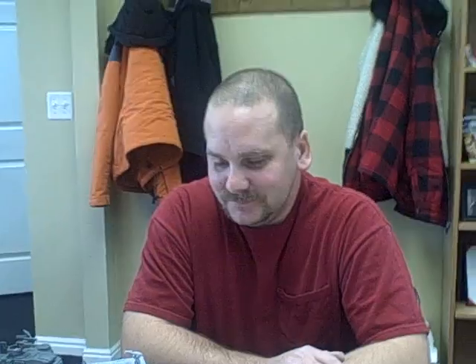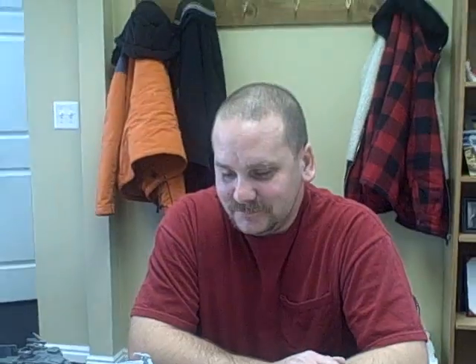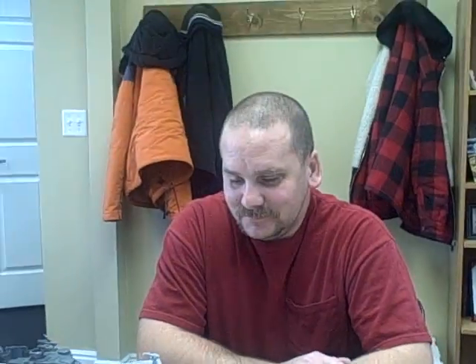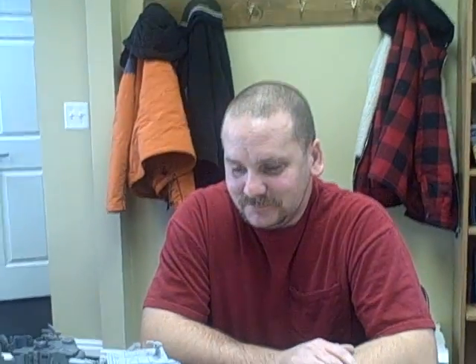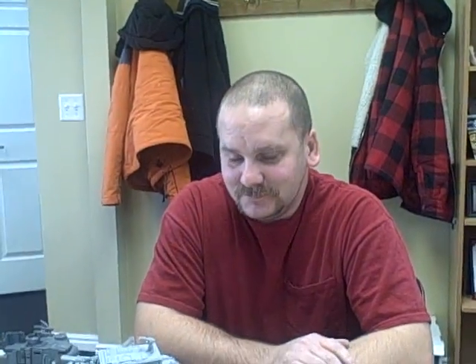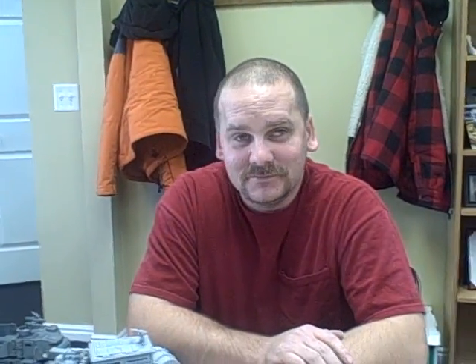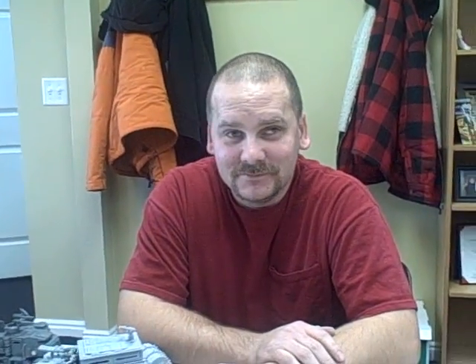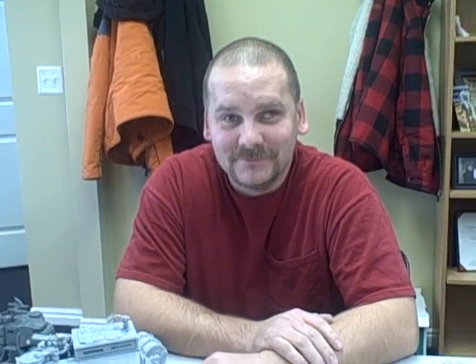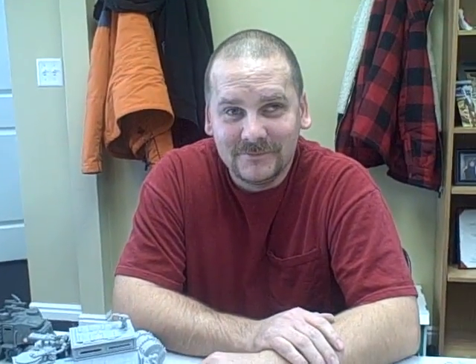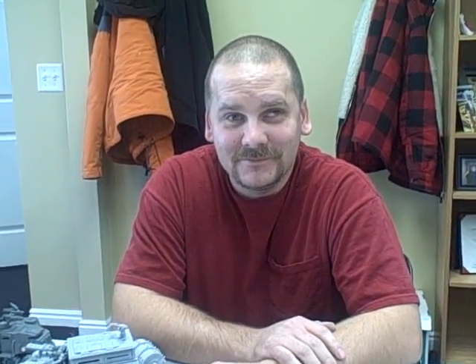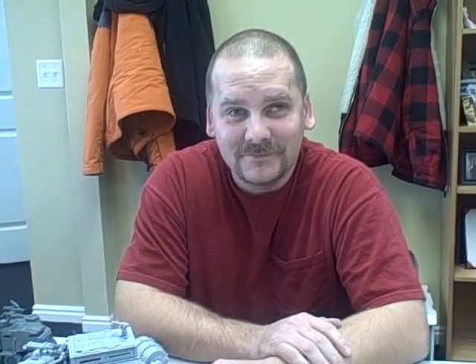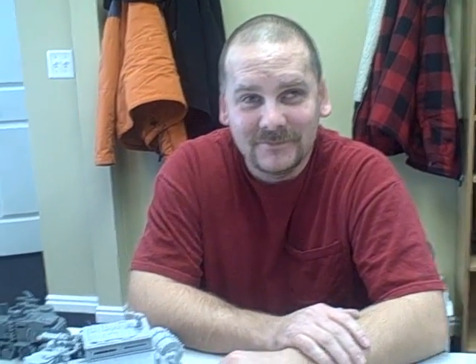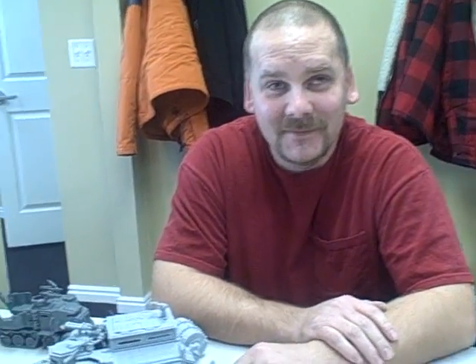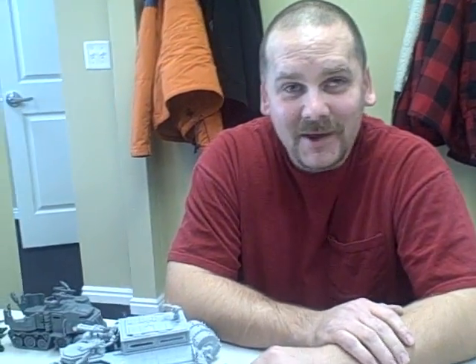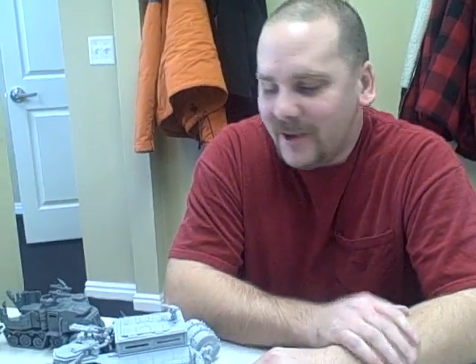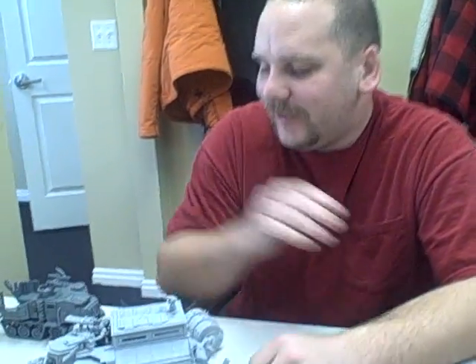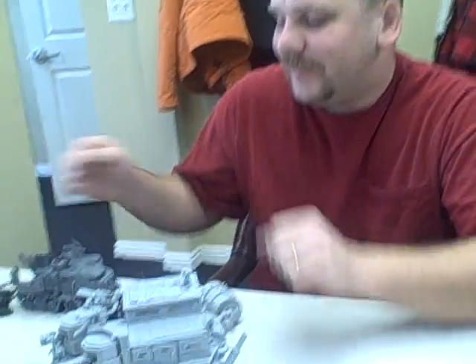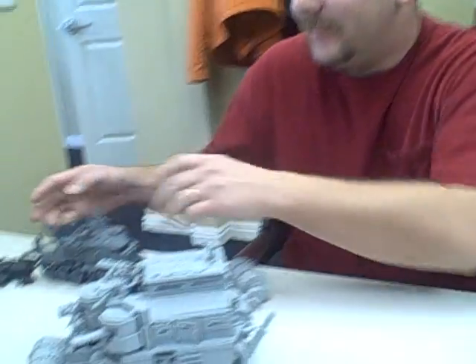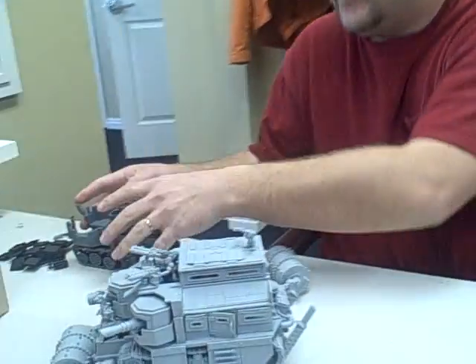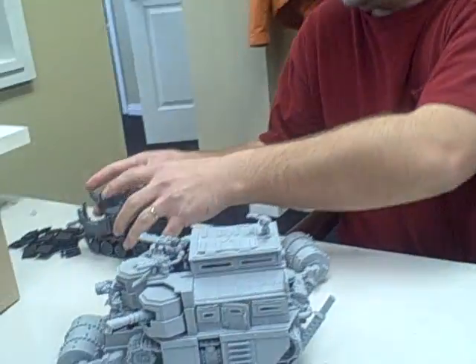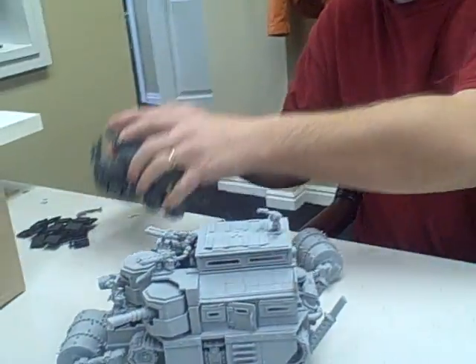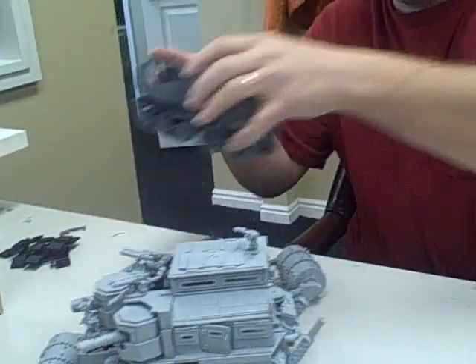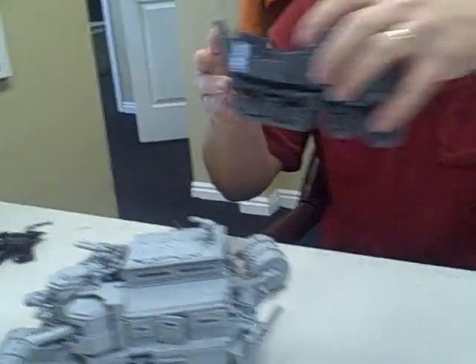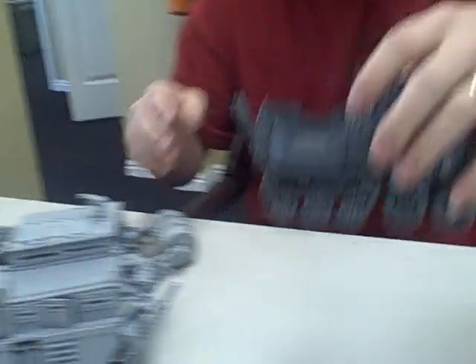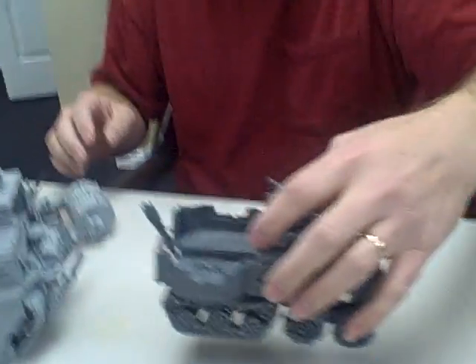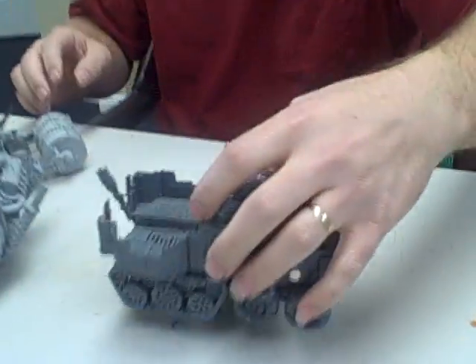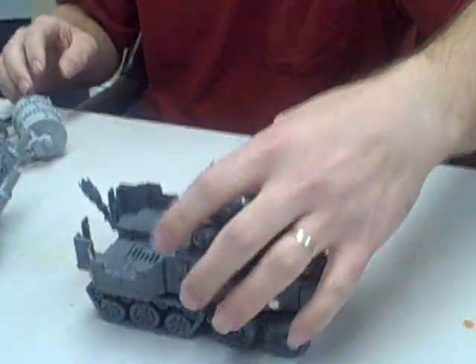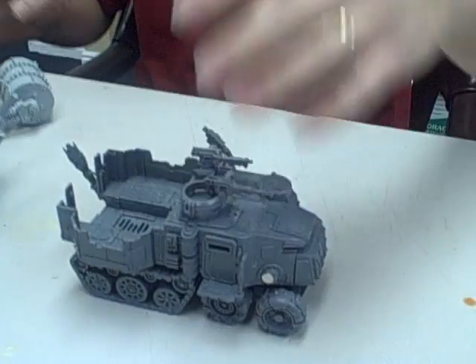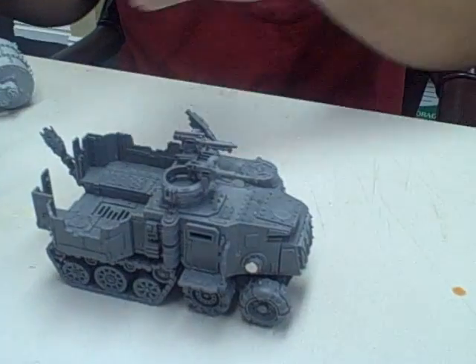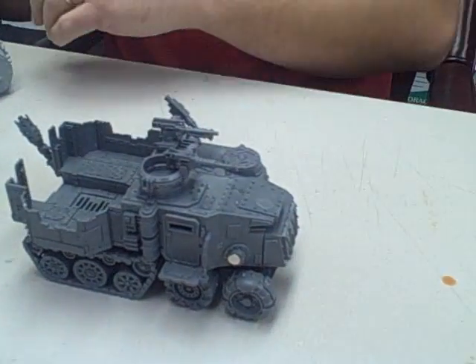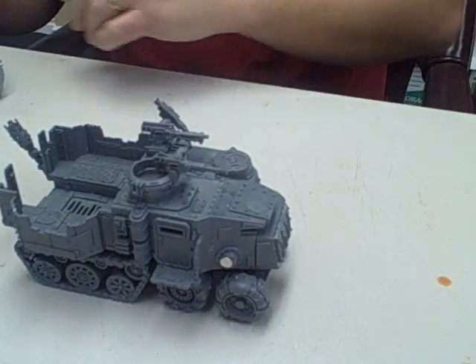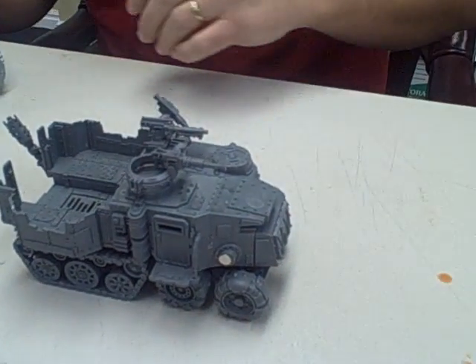Hey, we're here with James. Tell us all about it. Alright, well, first up, the Ork Battle Wagon.